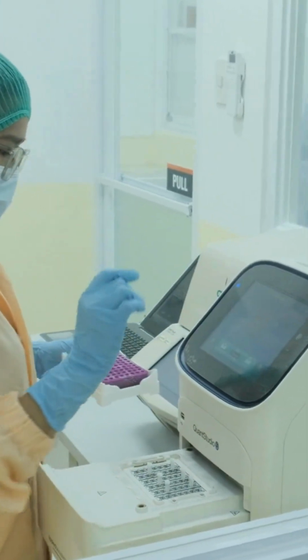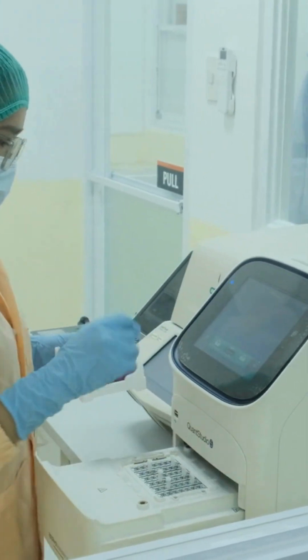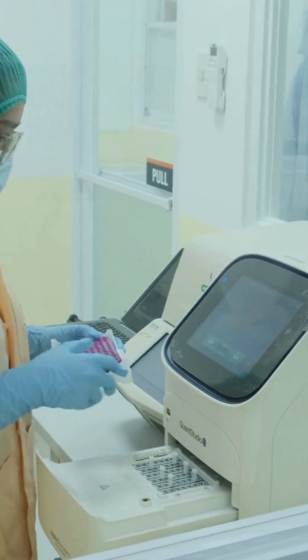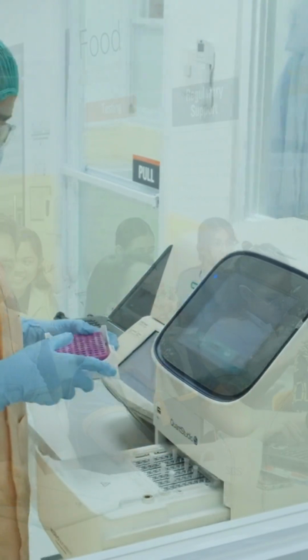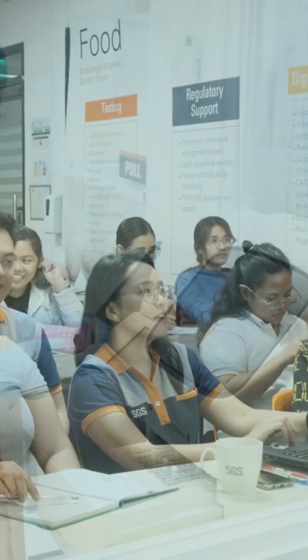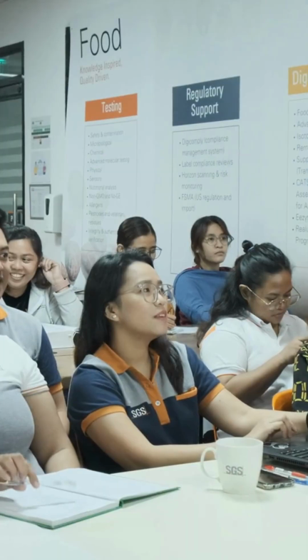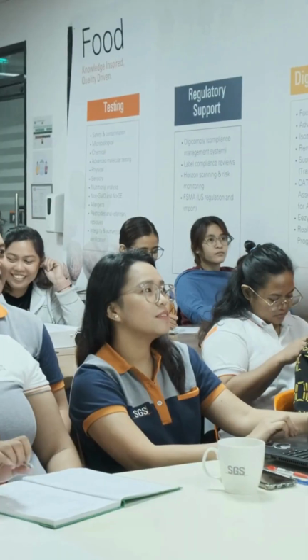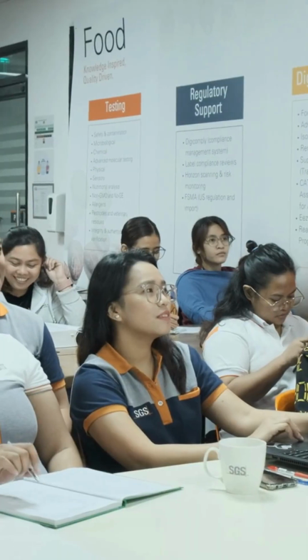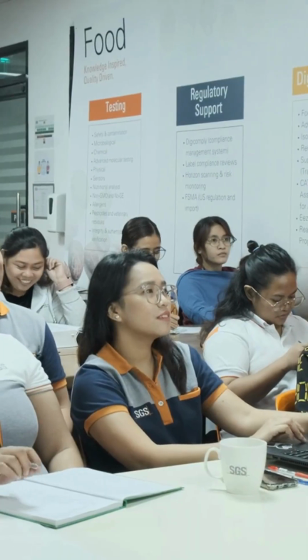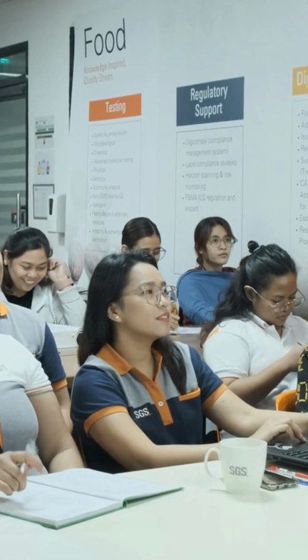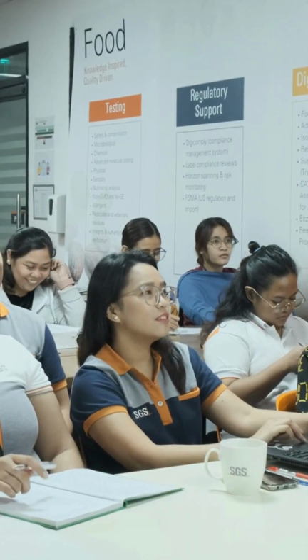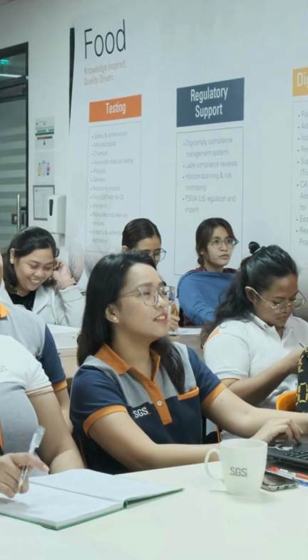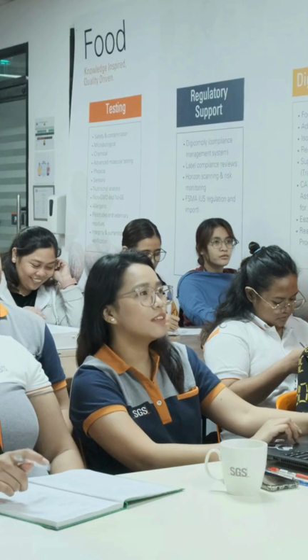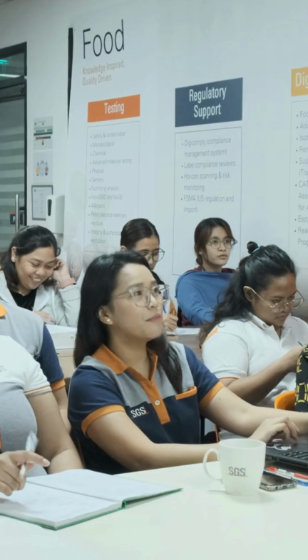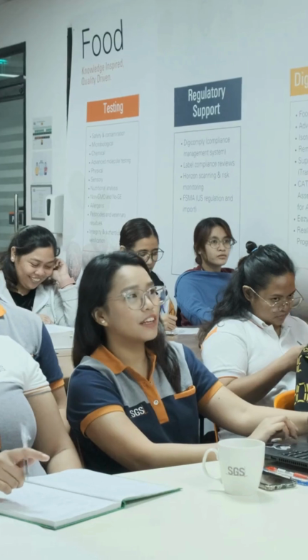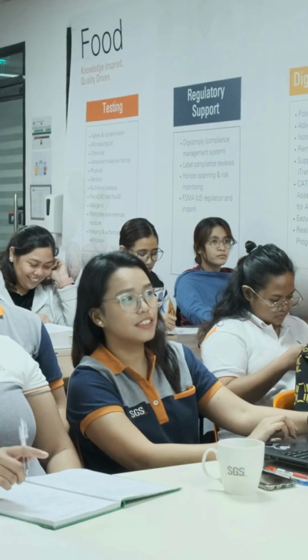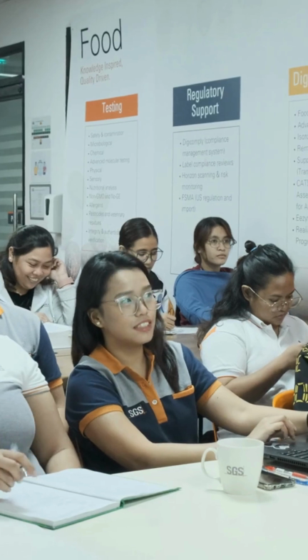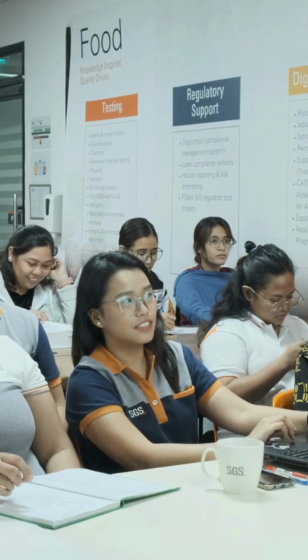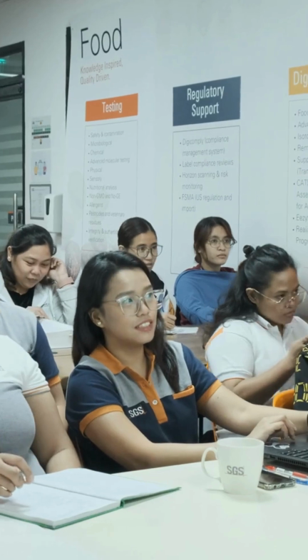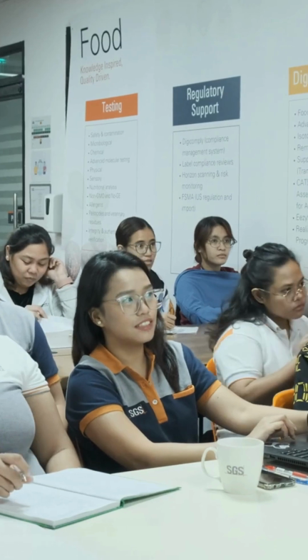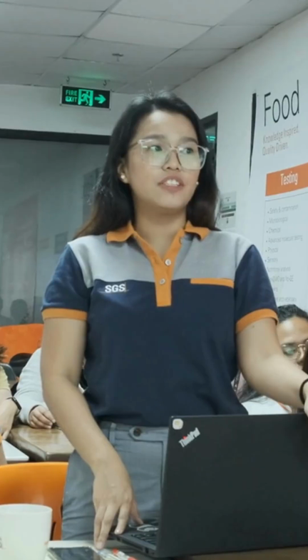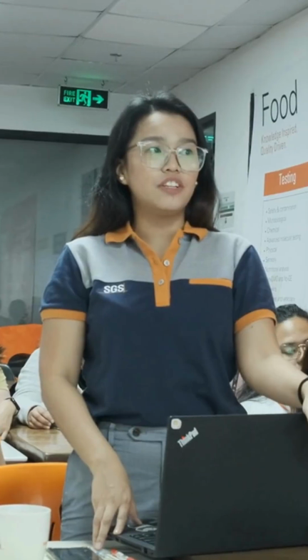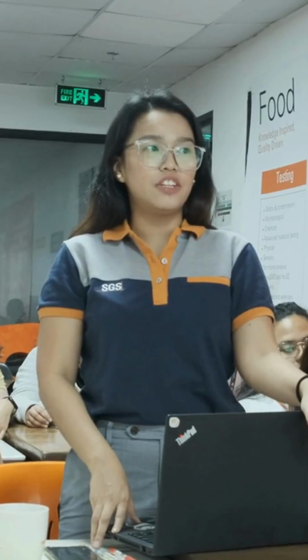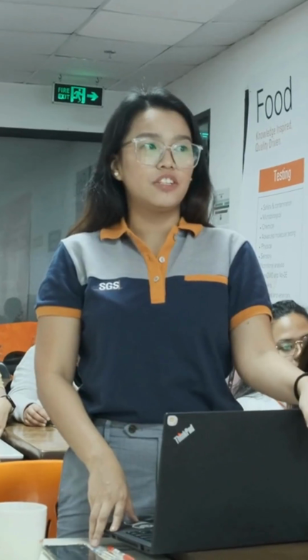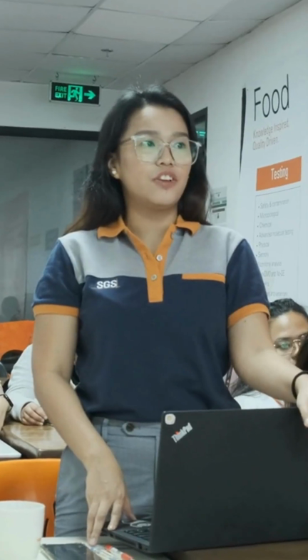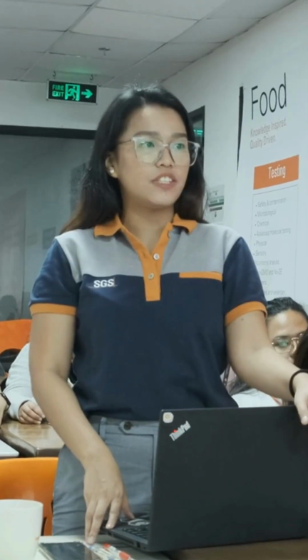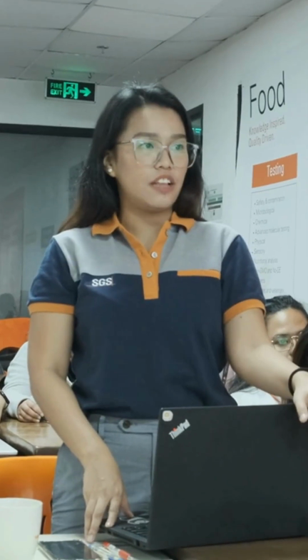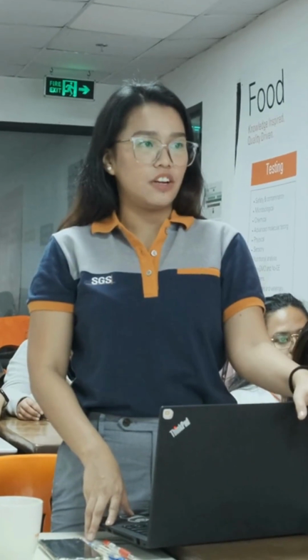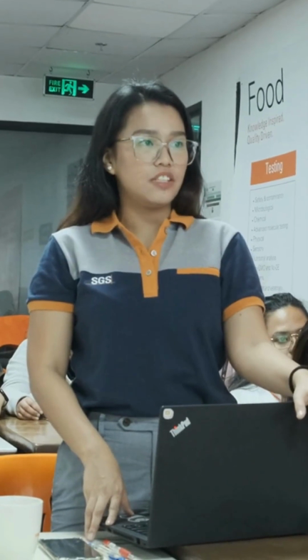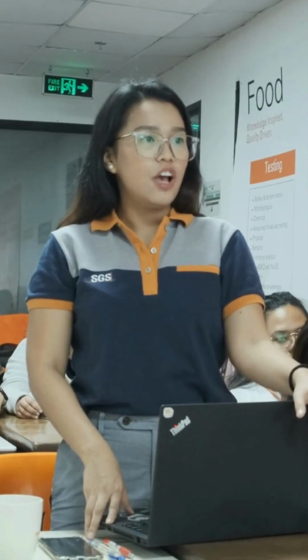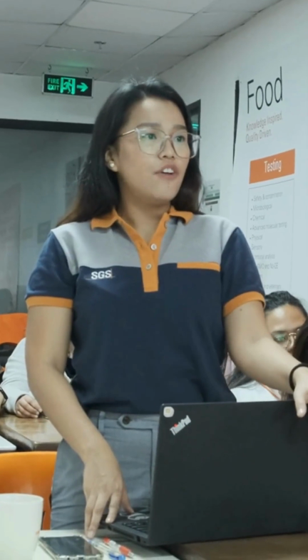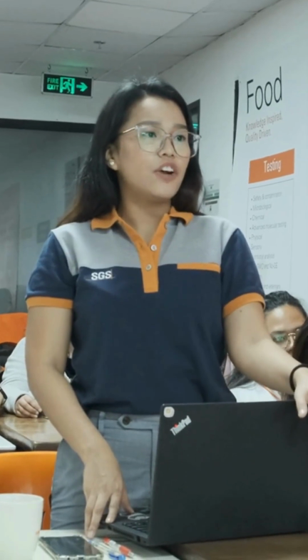Later, we gather for a meeting to discuss progress, challenges, and next steps.